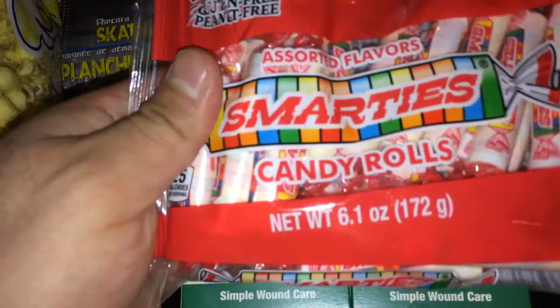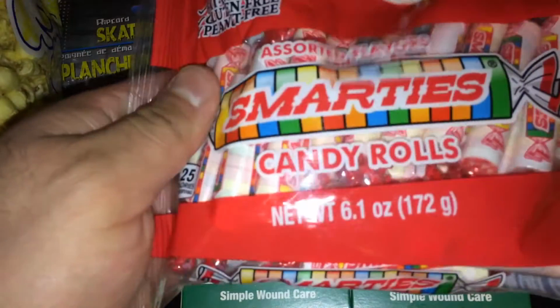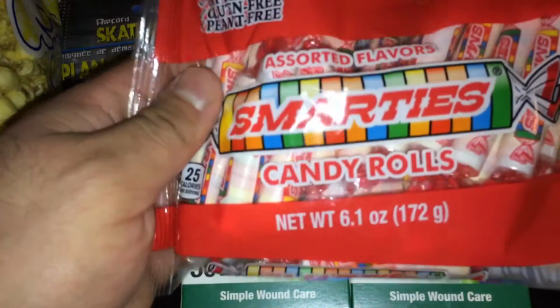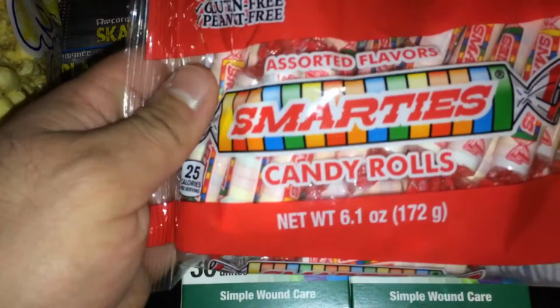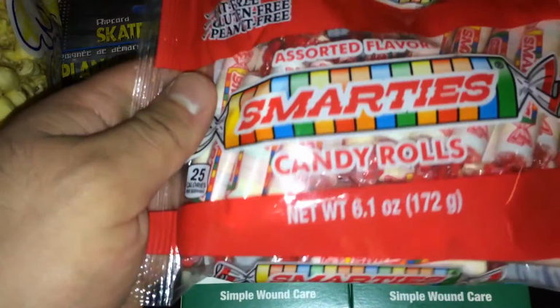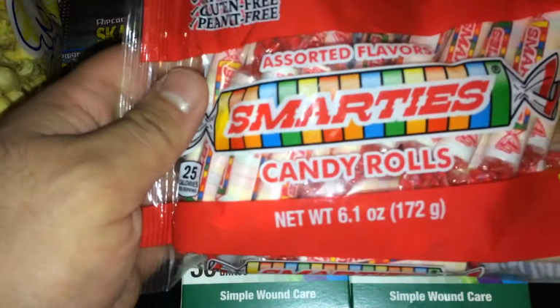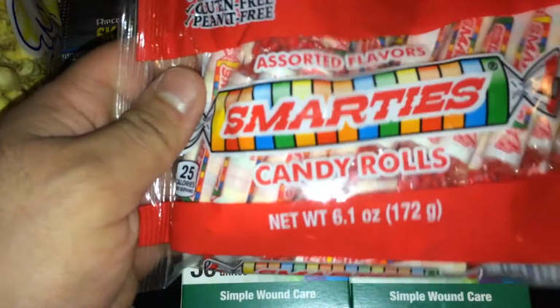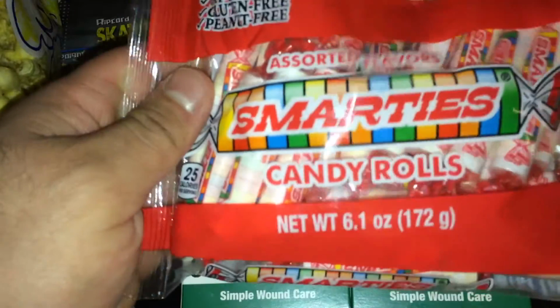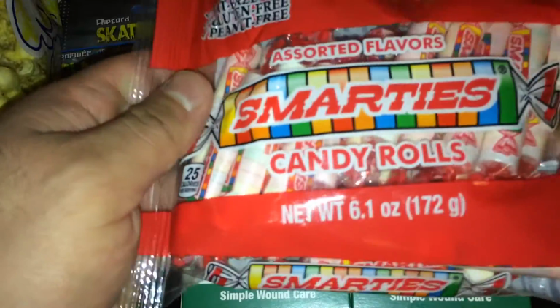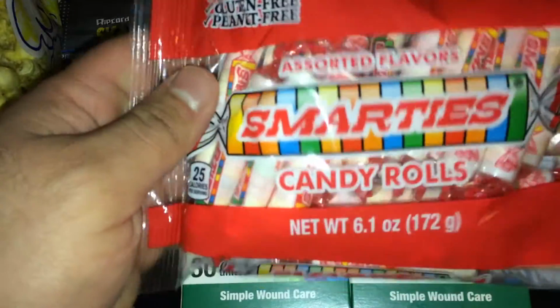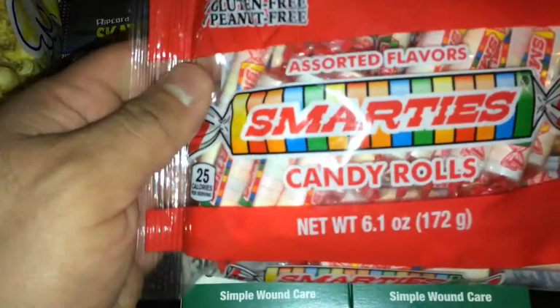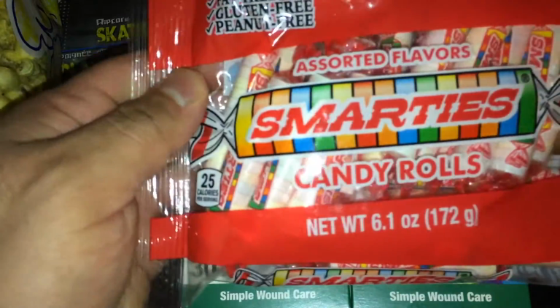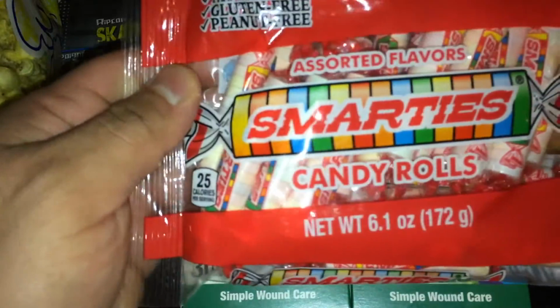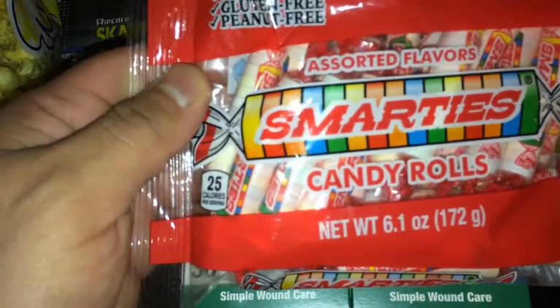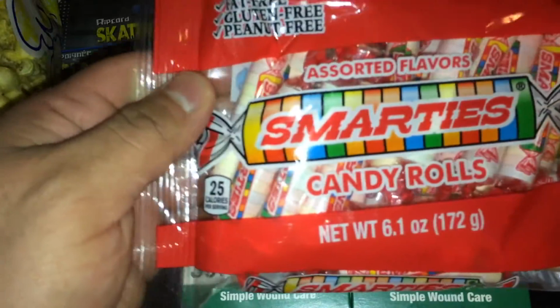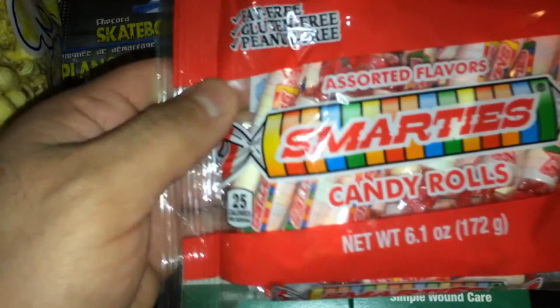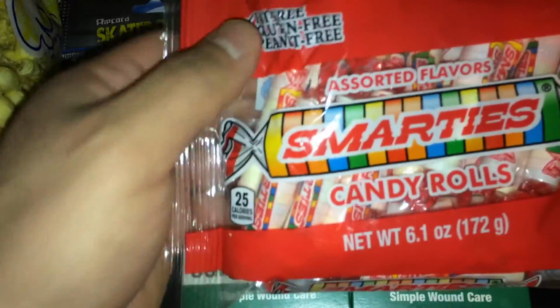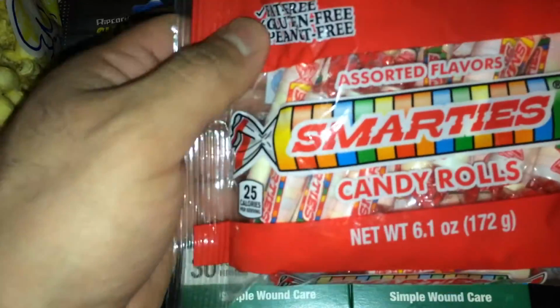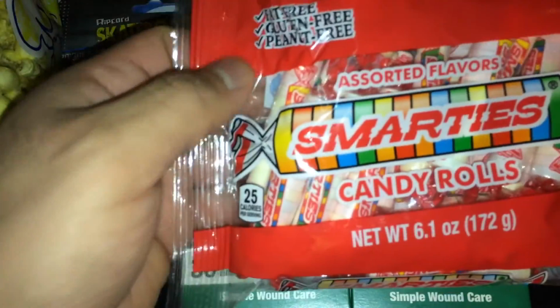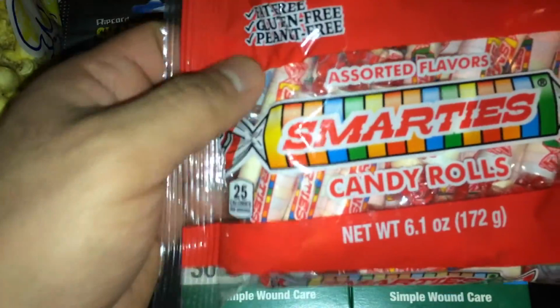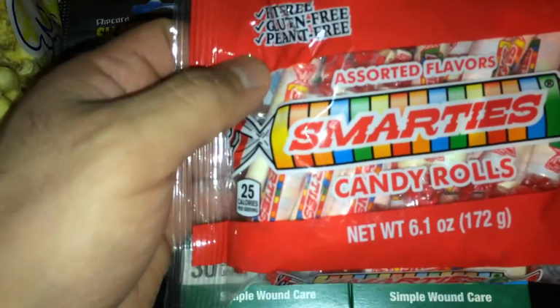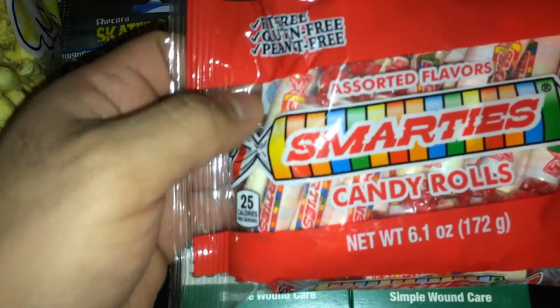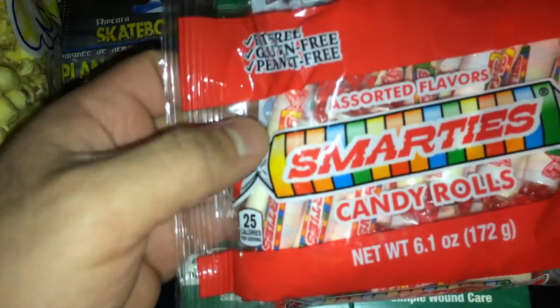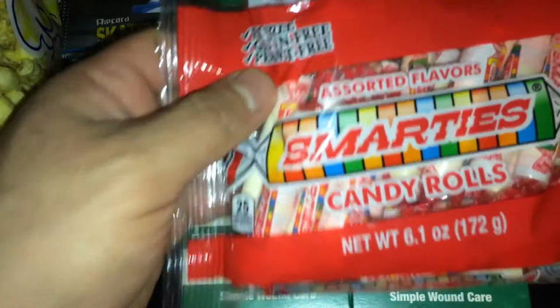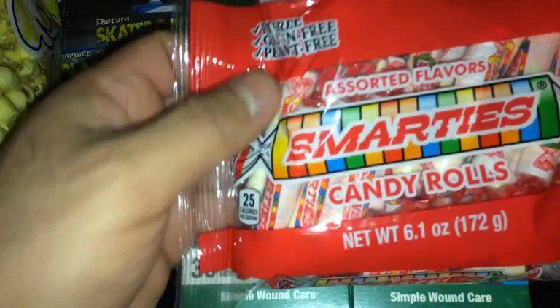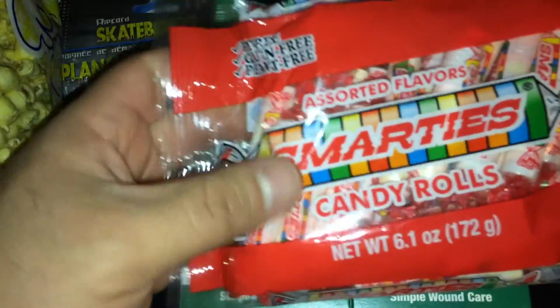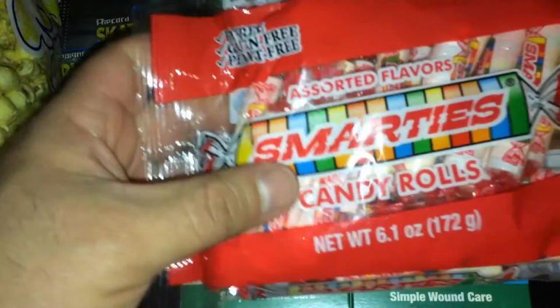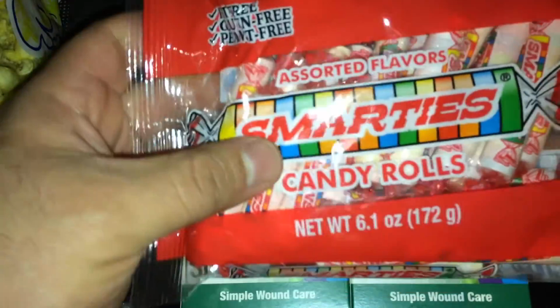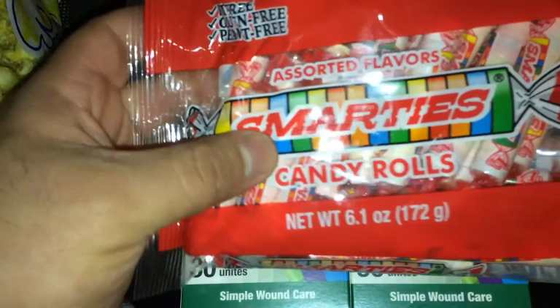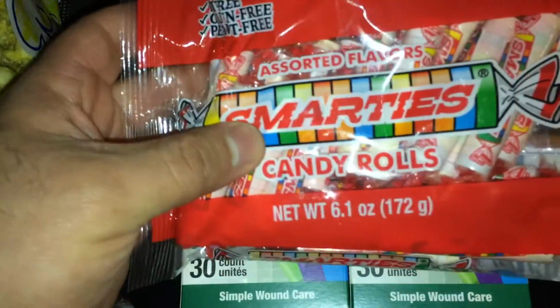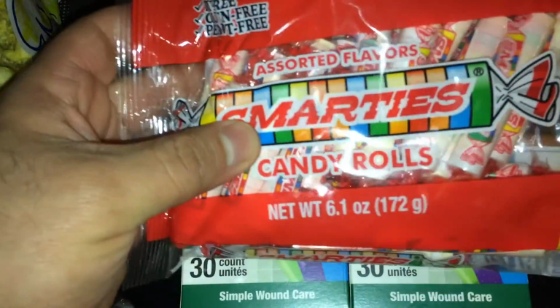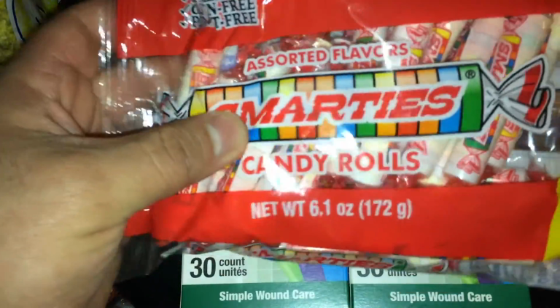Some Smarties — fat free, gluten free, peanut free, but not calorie free.